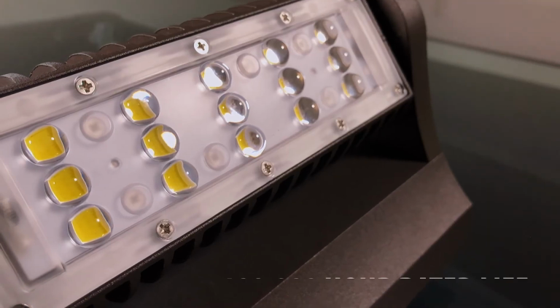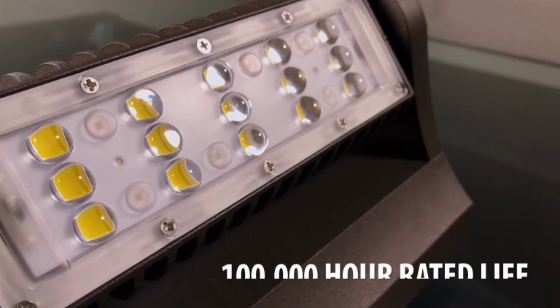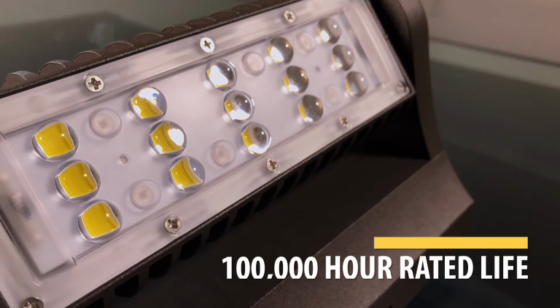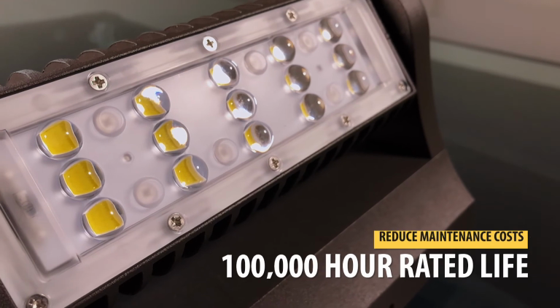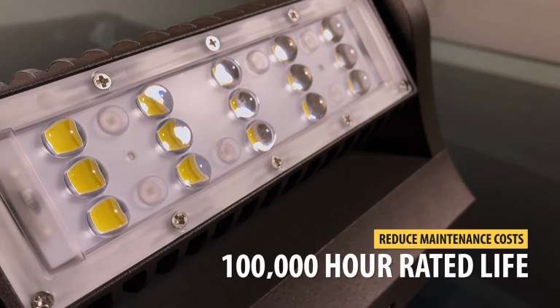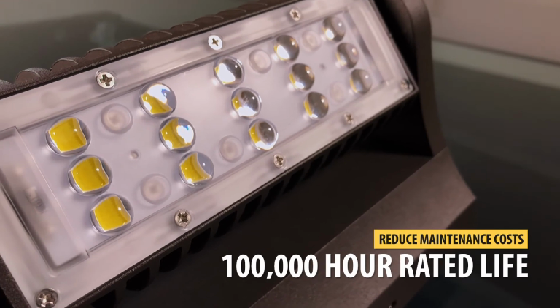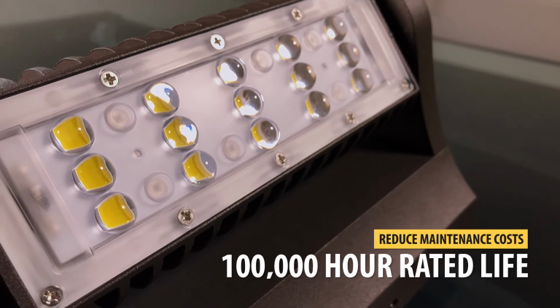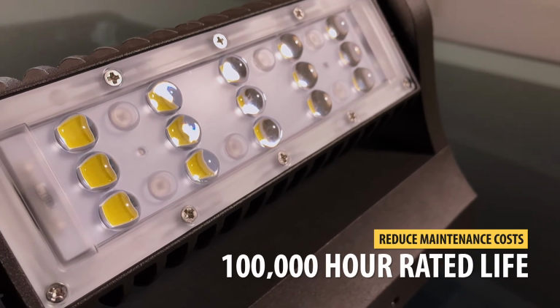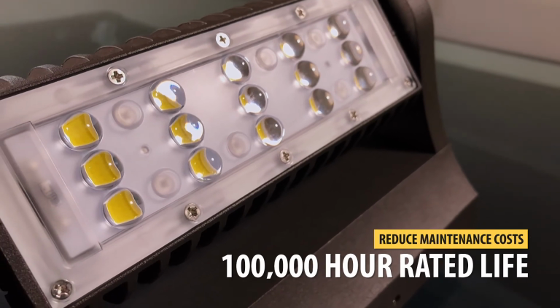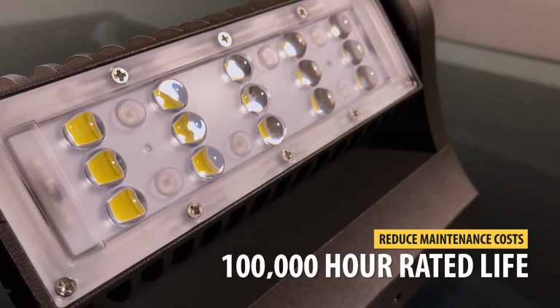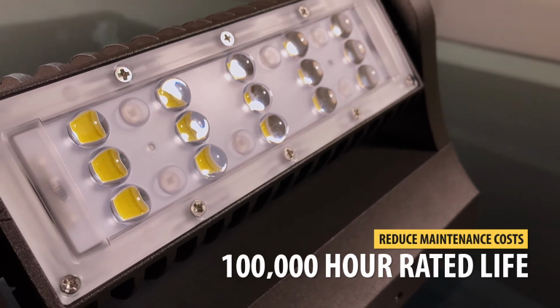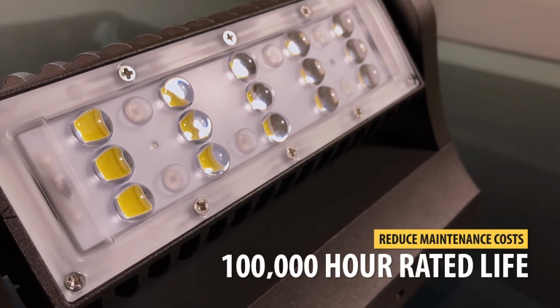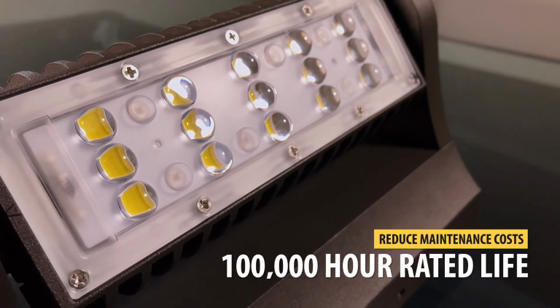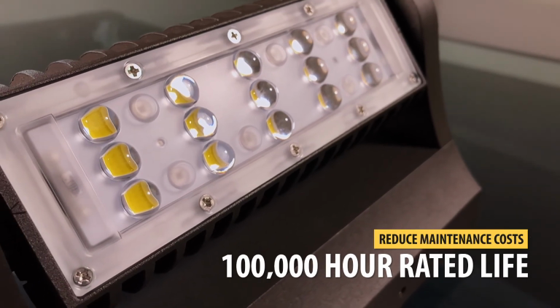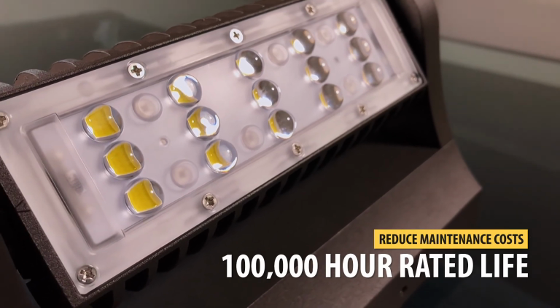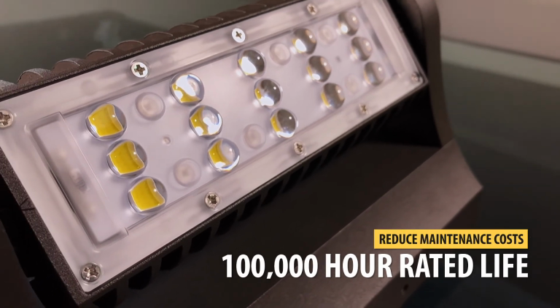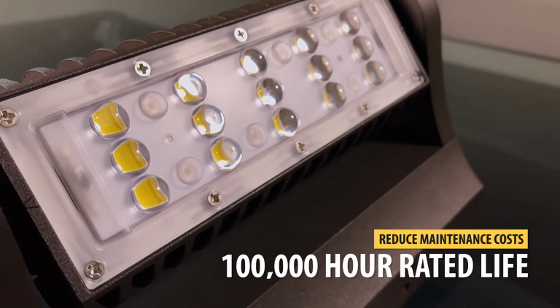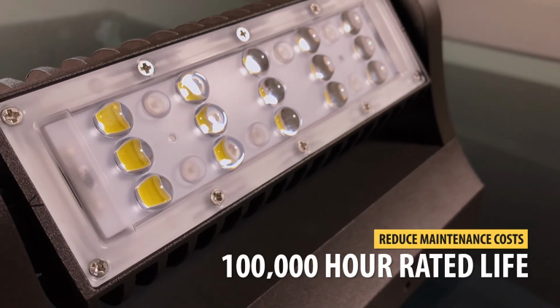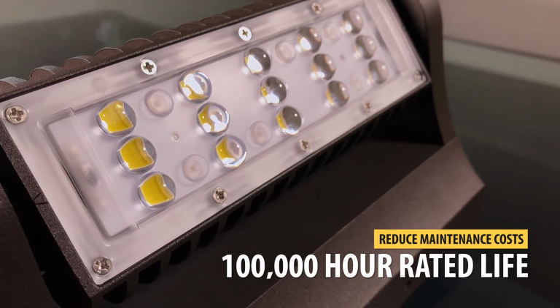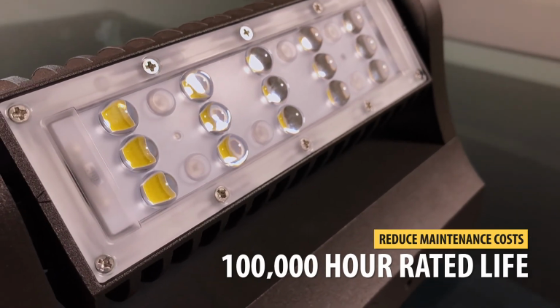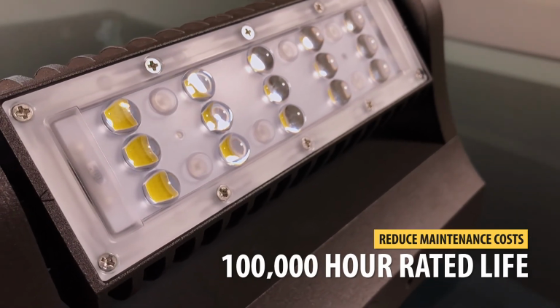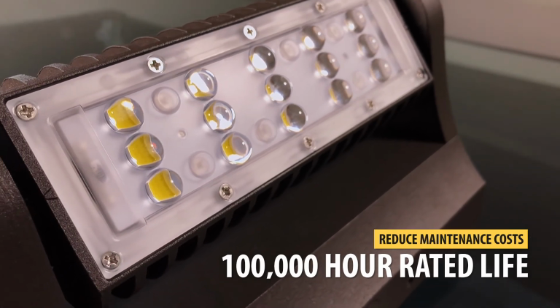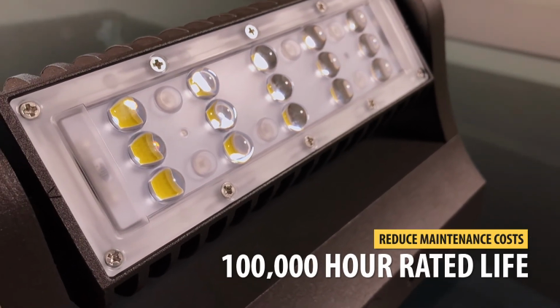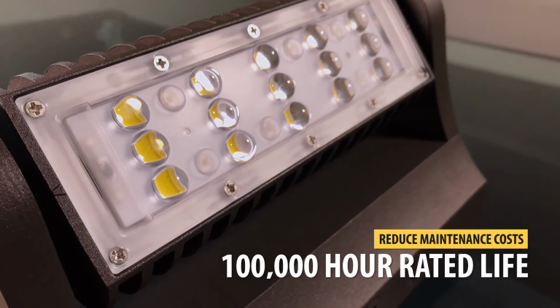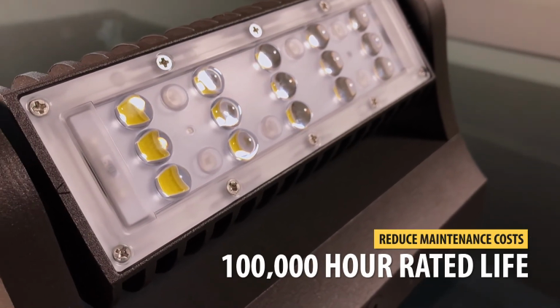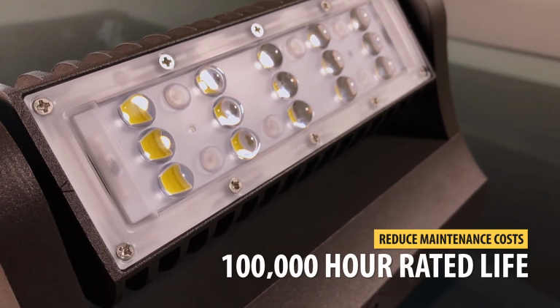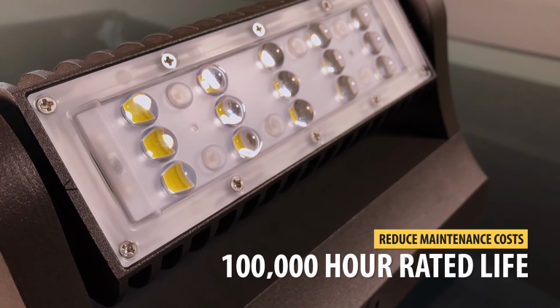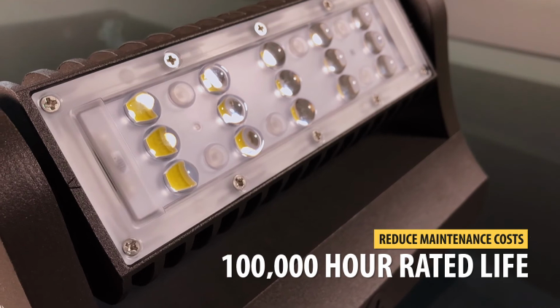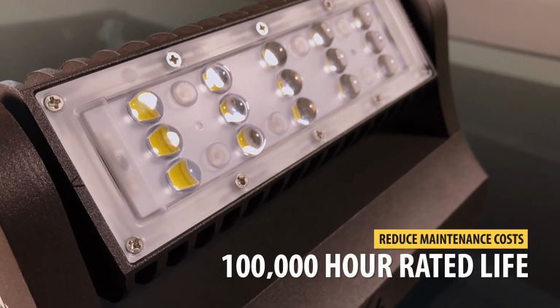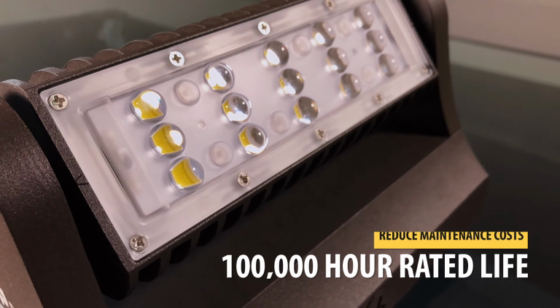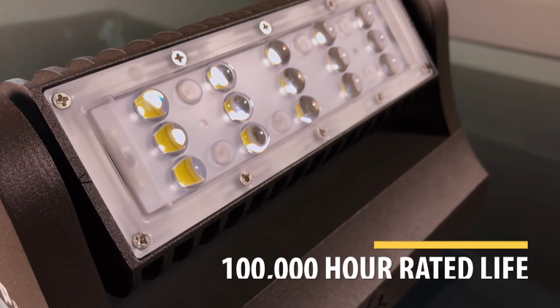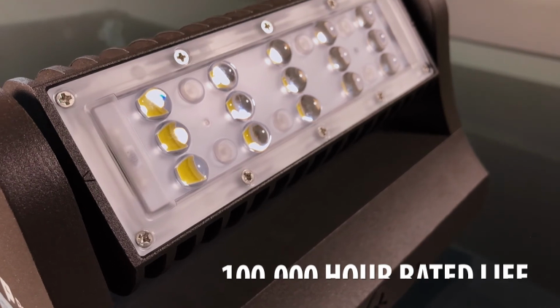Once installed, the 100,000 hour average rated life means there will be little to no maintenance necessary for many years to come.